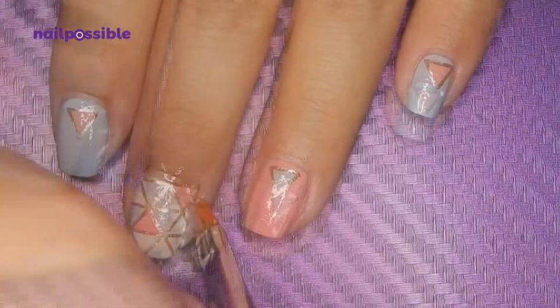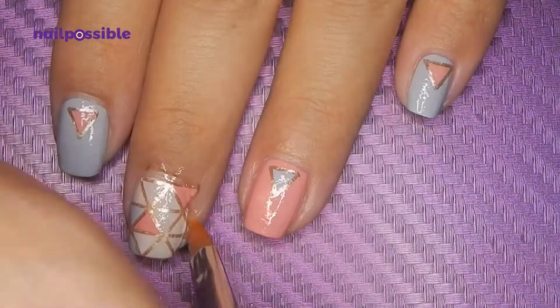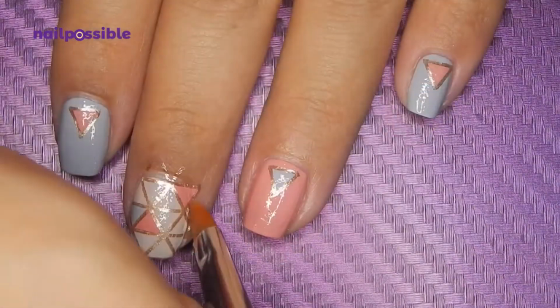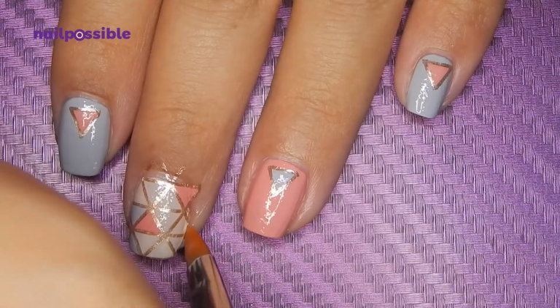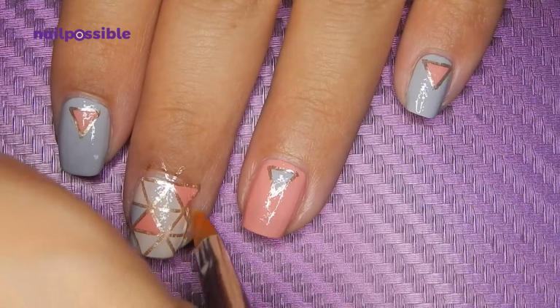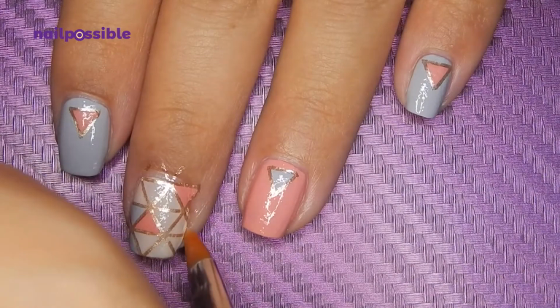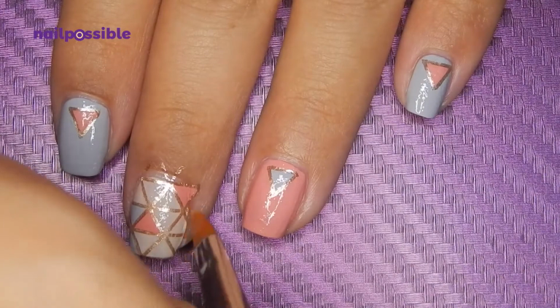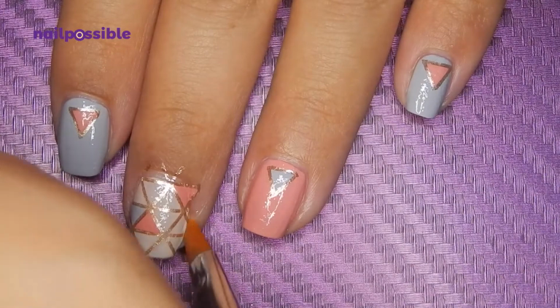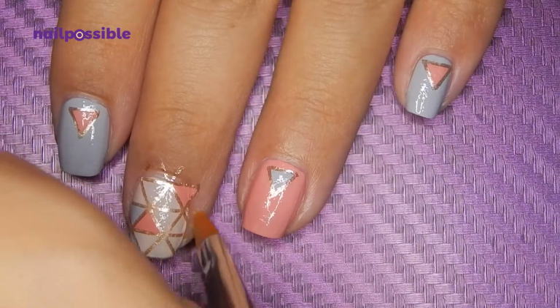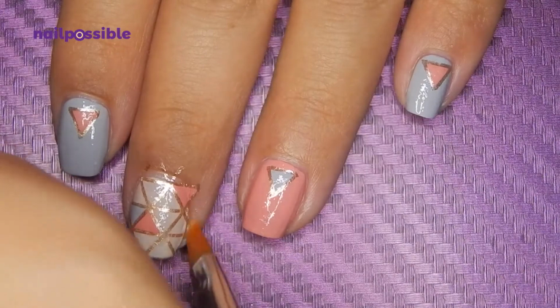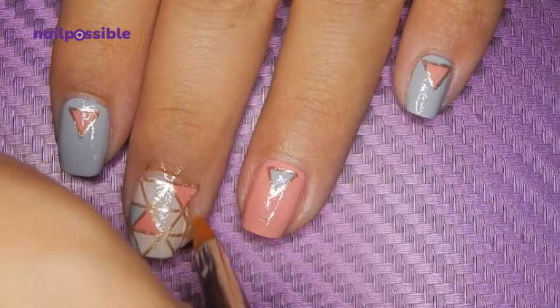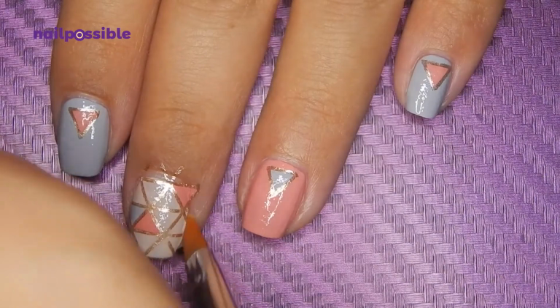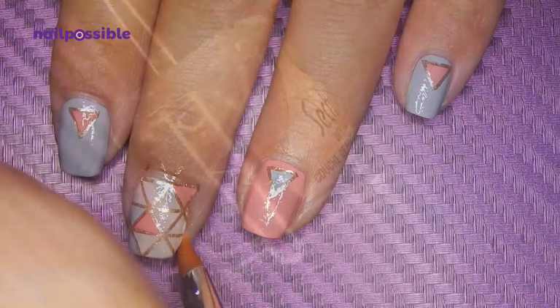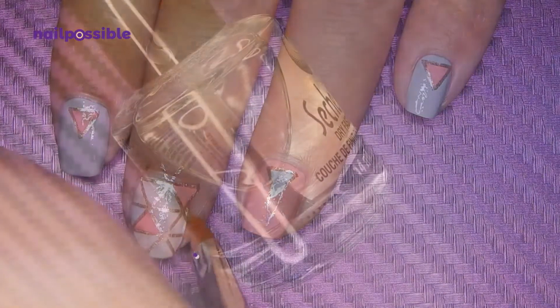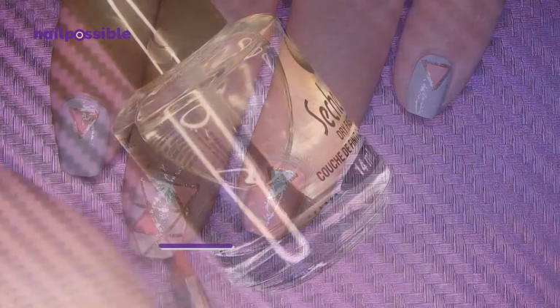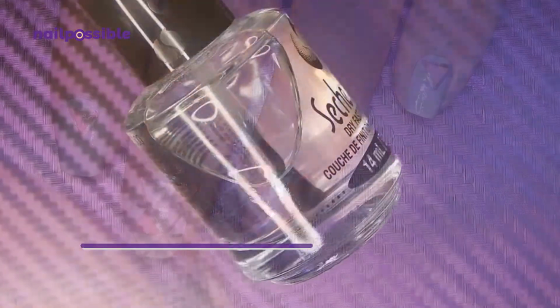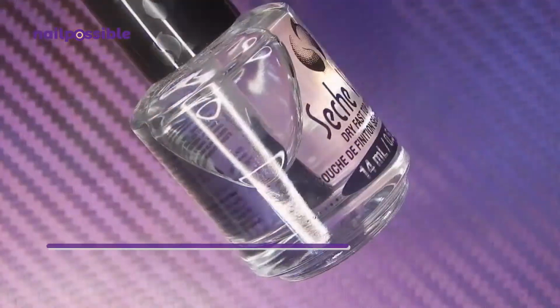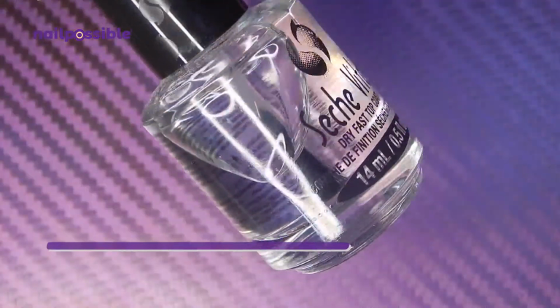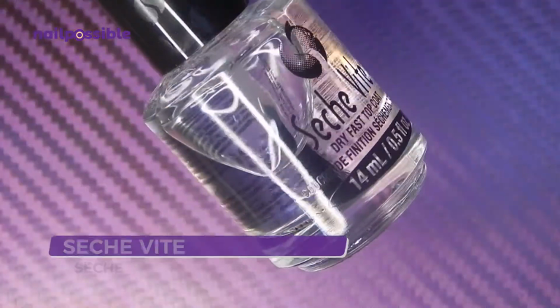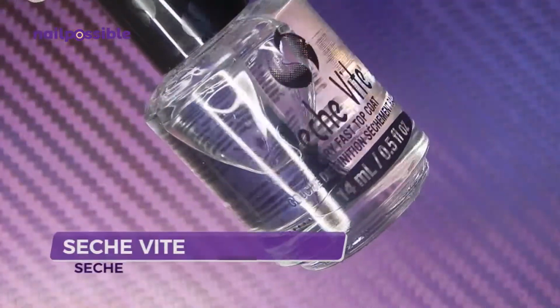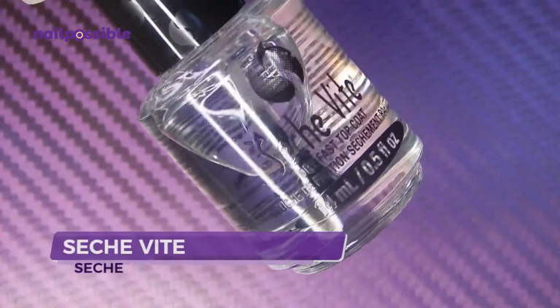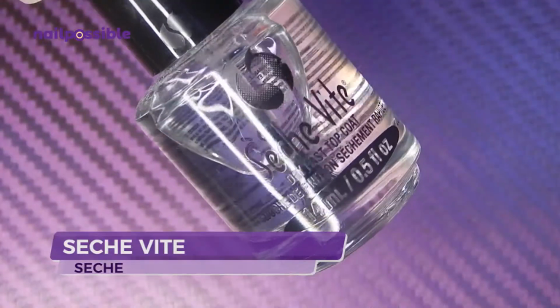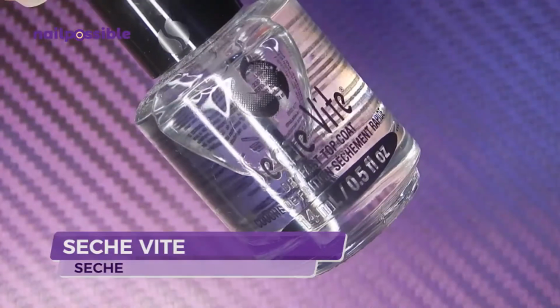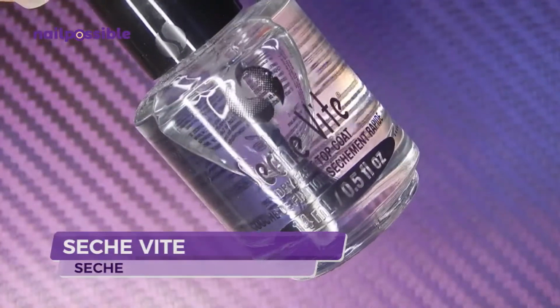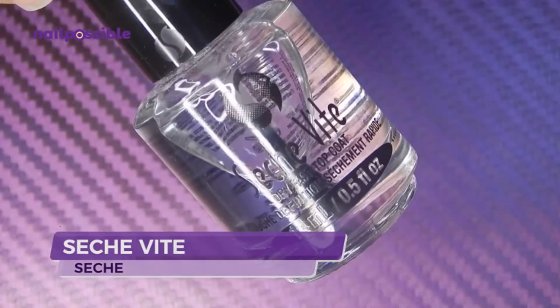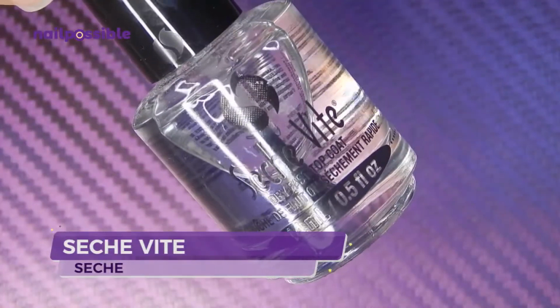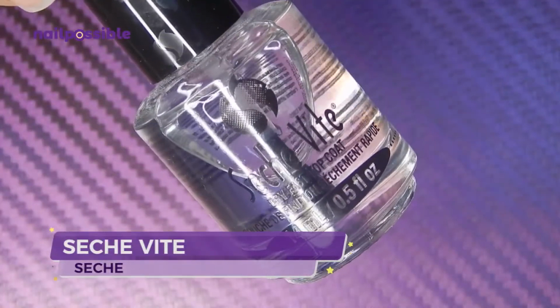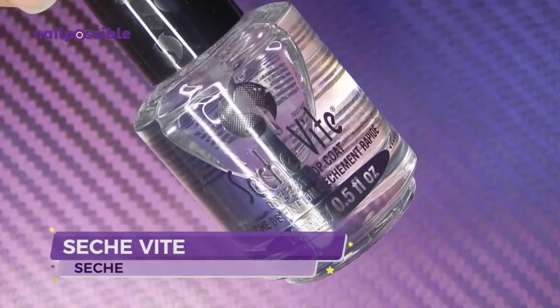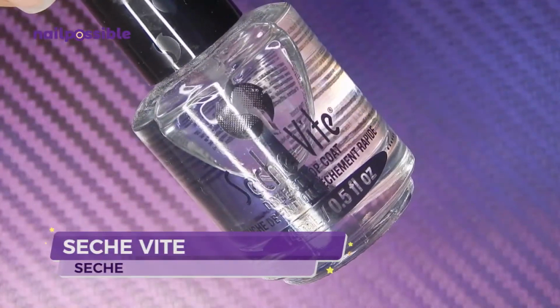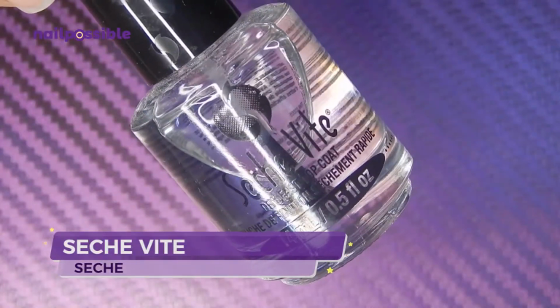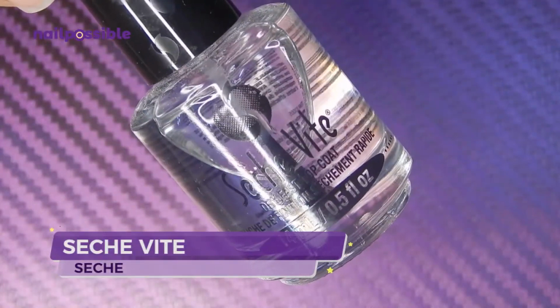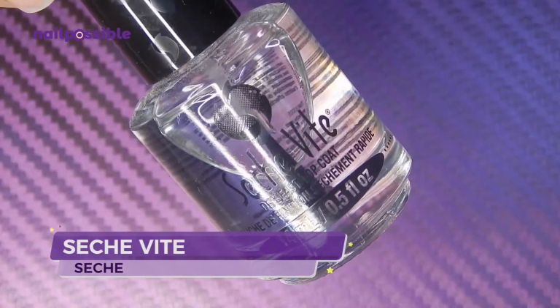Clean up one more time, and apply a top coat to protect everything.